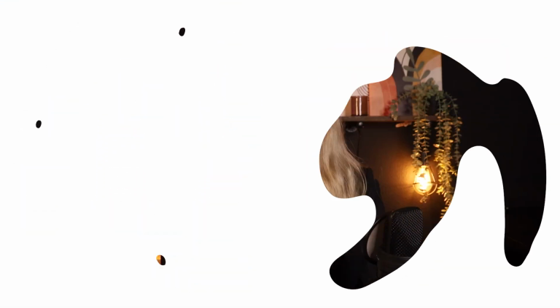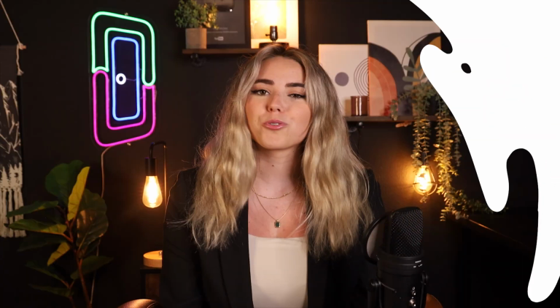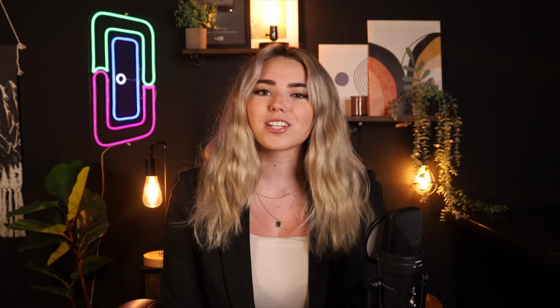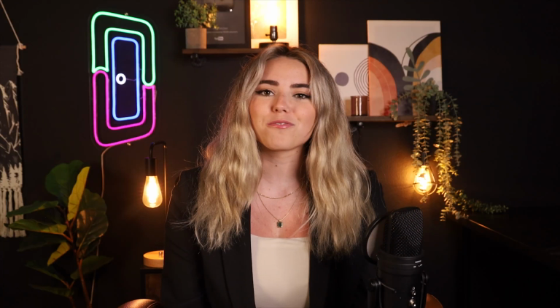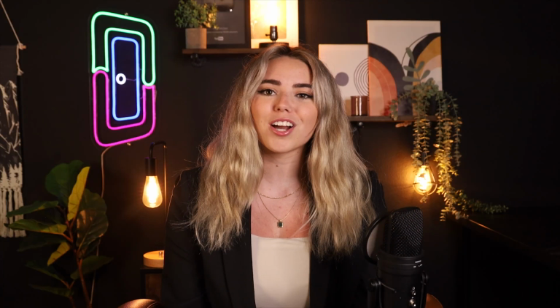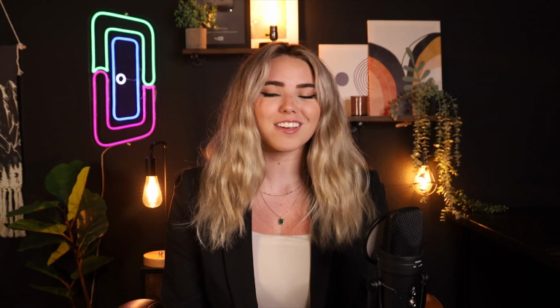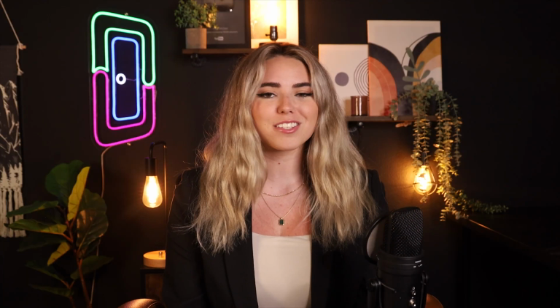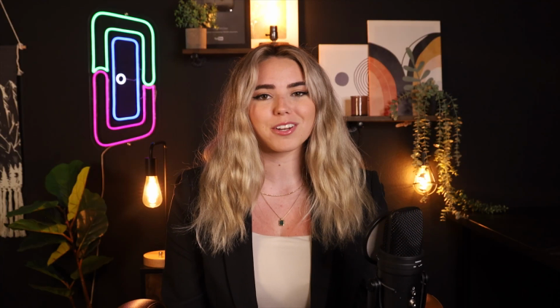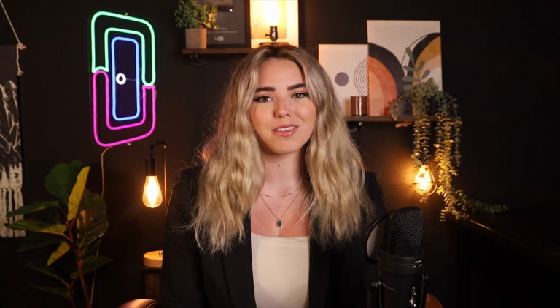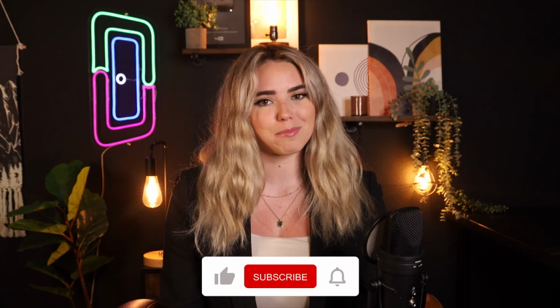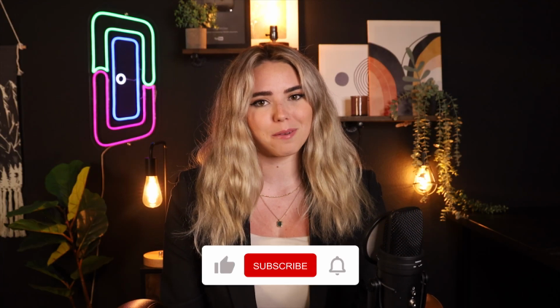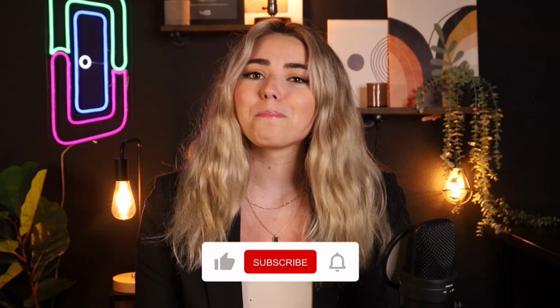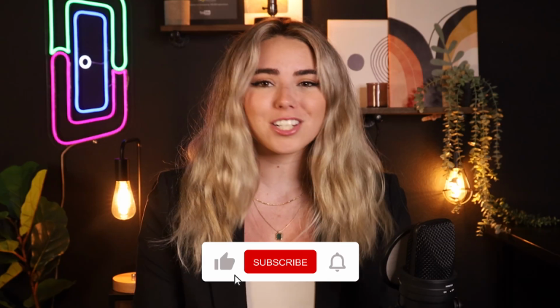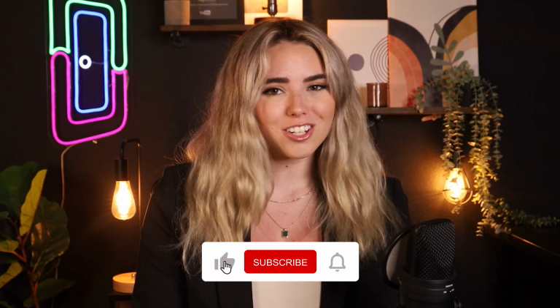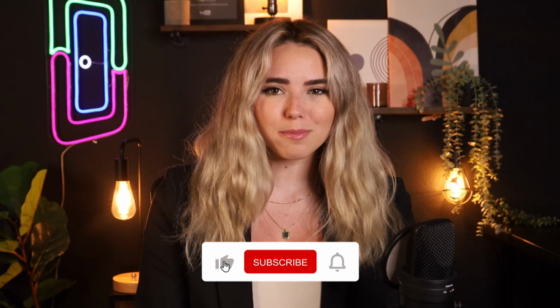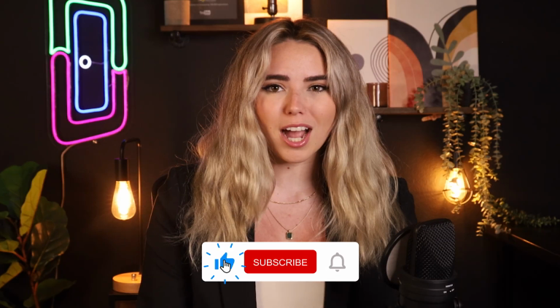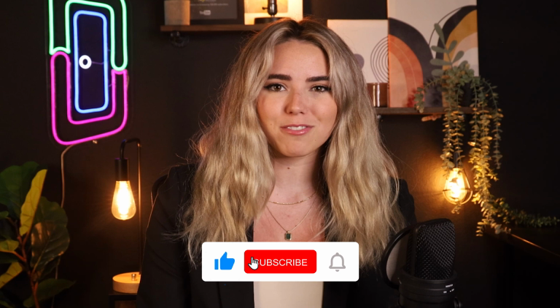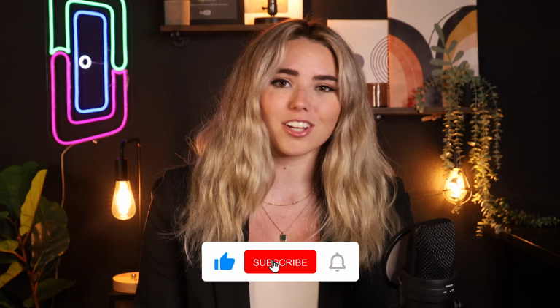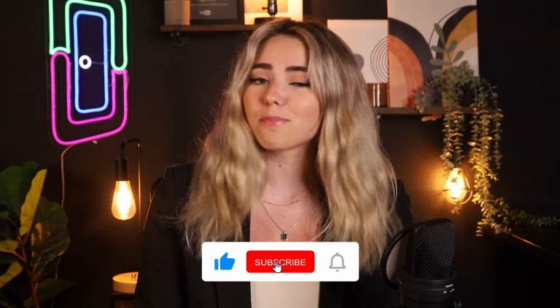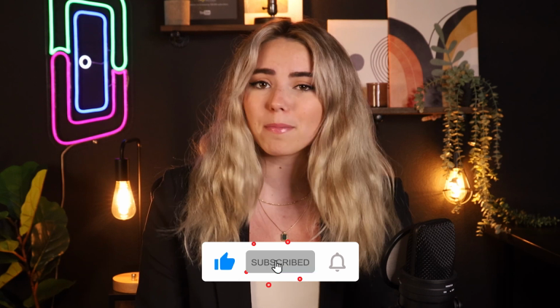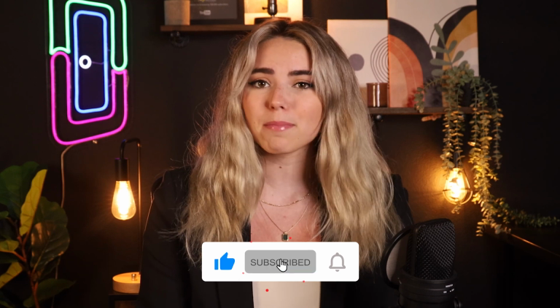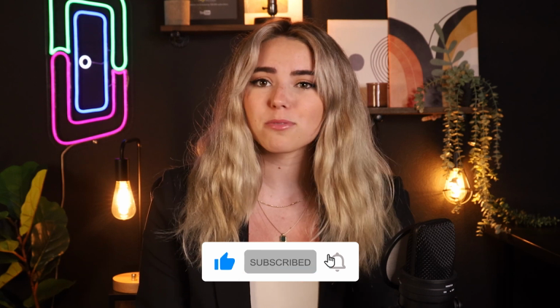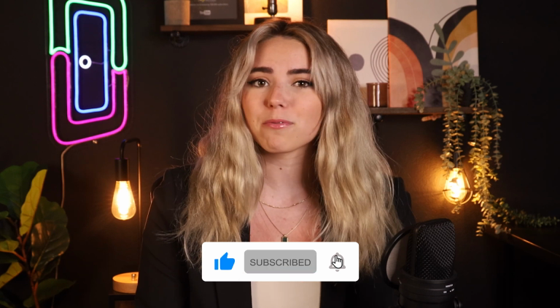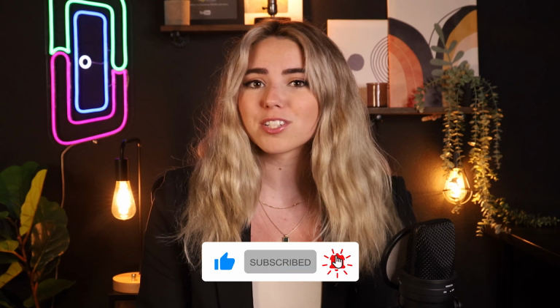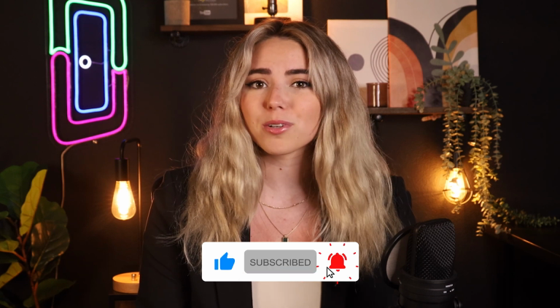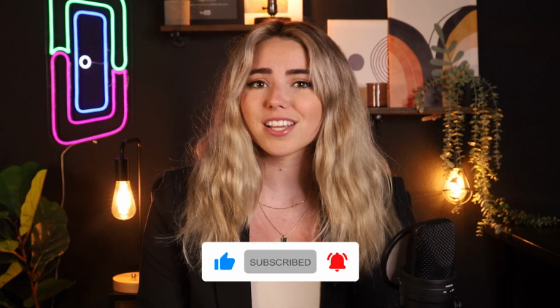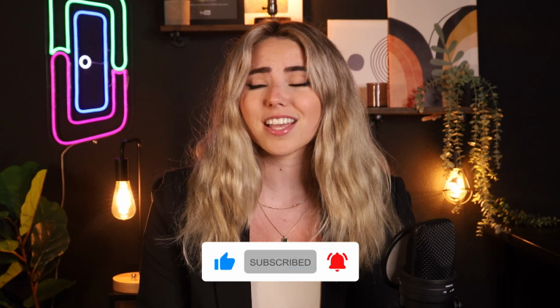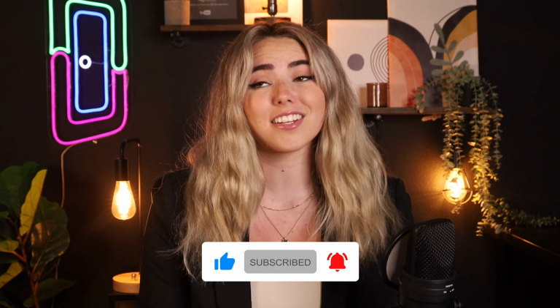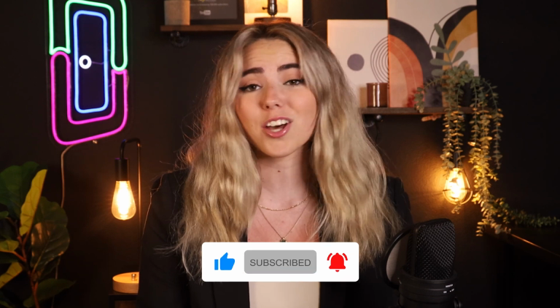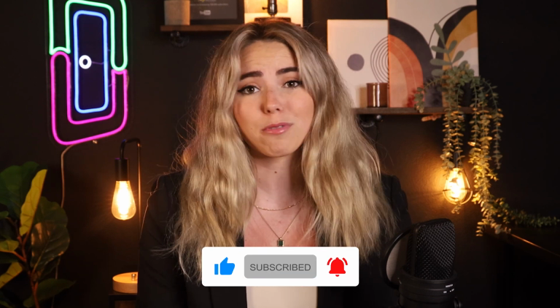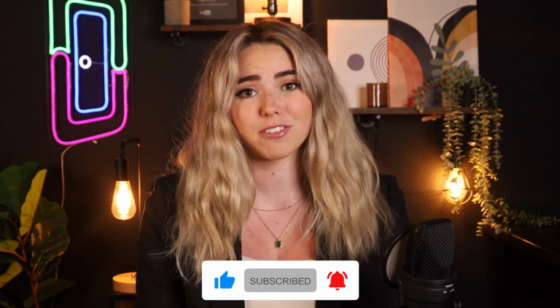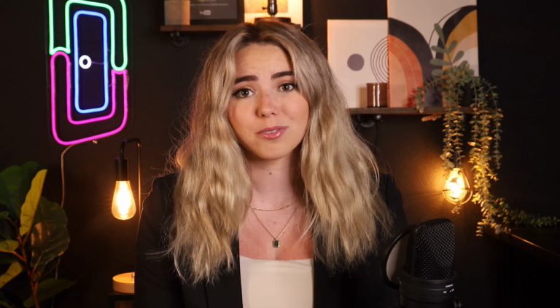If you're enjoying this so far, give this video a thumbs up. Make sure to subscribe for tons of property management resources and other reviews.